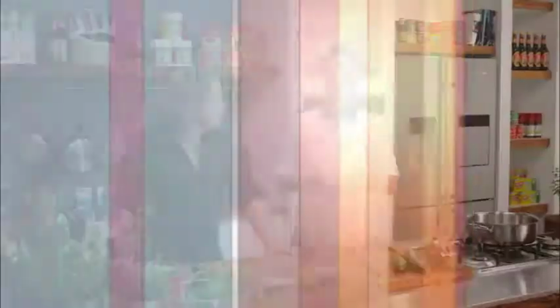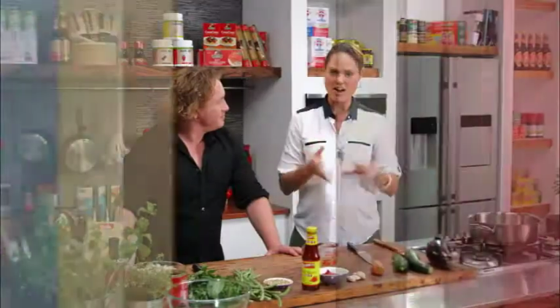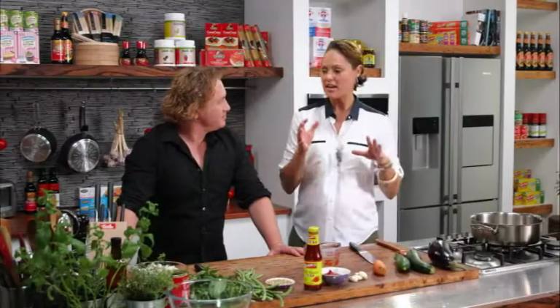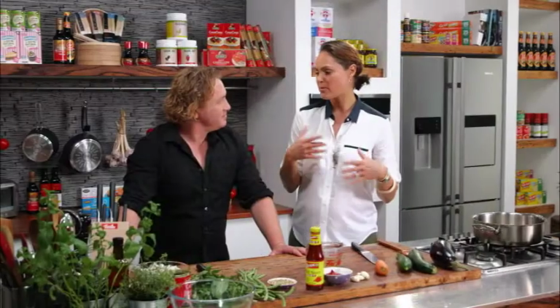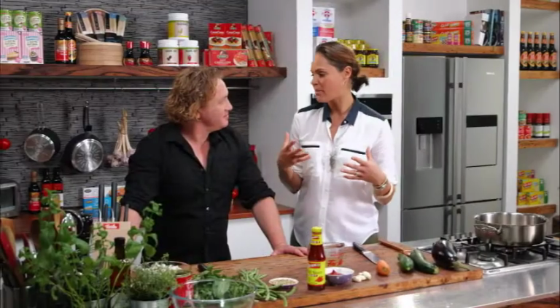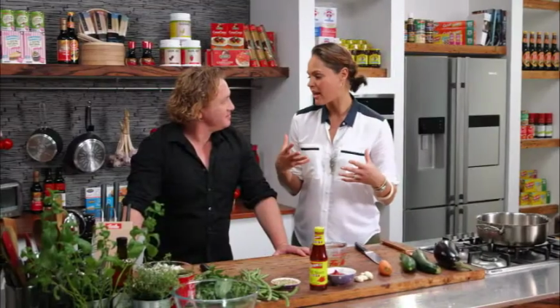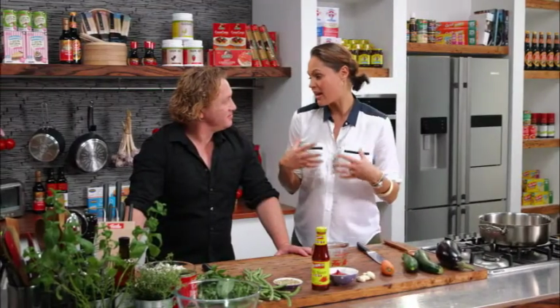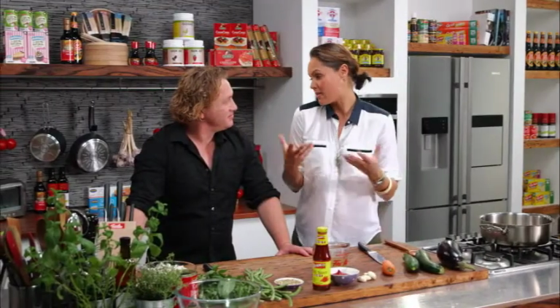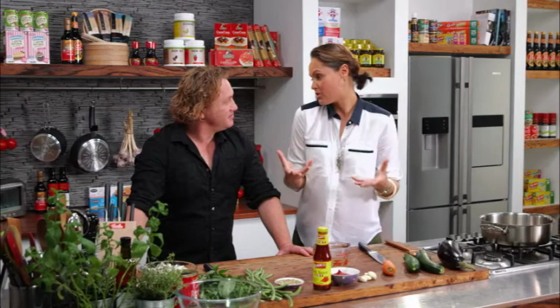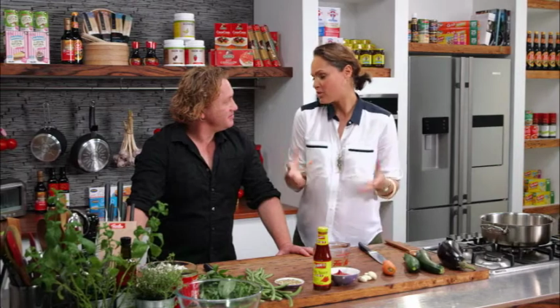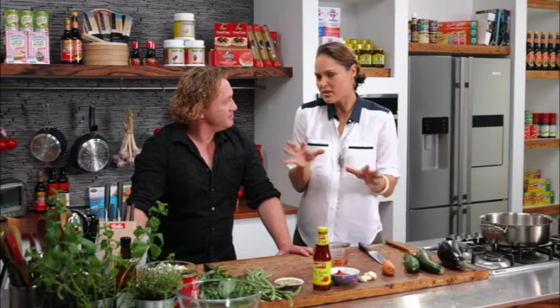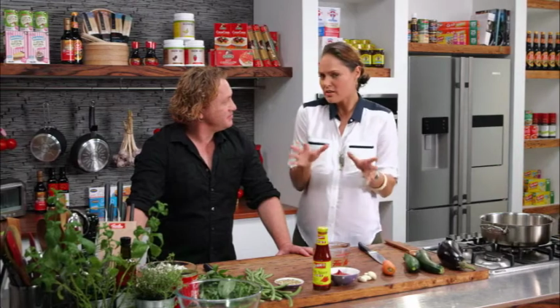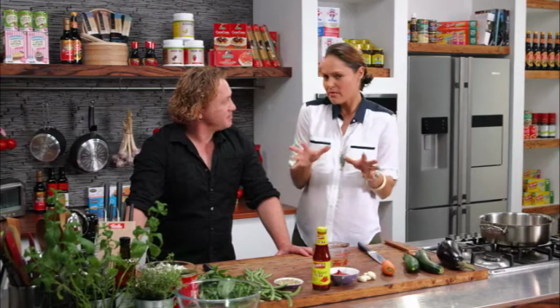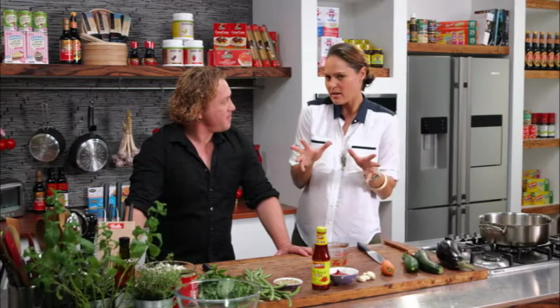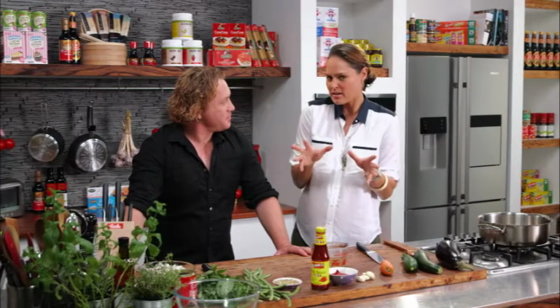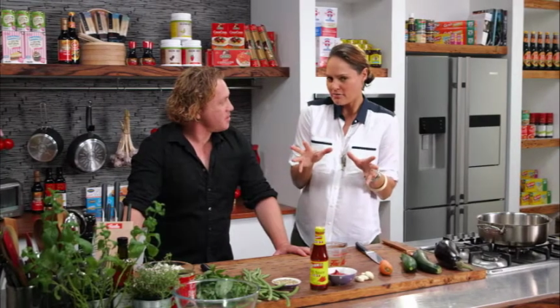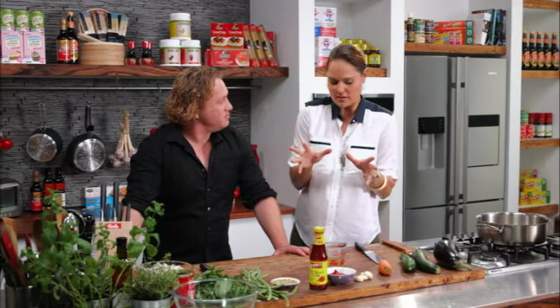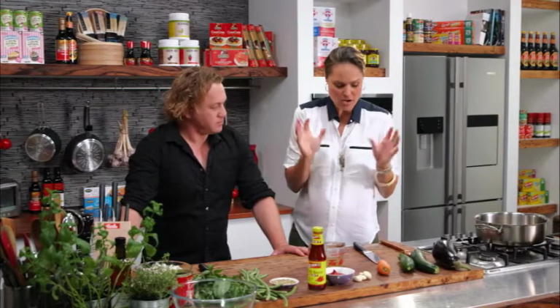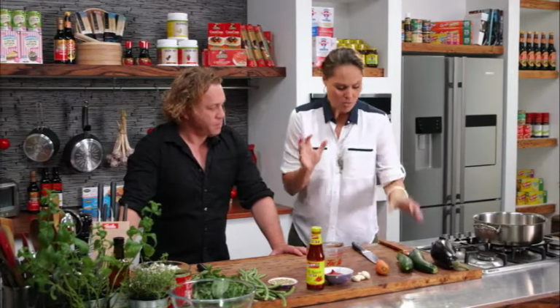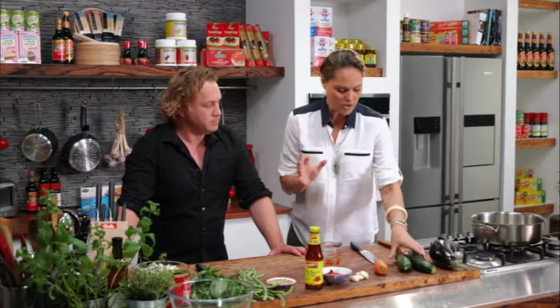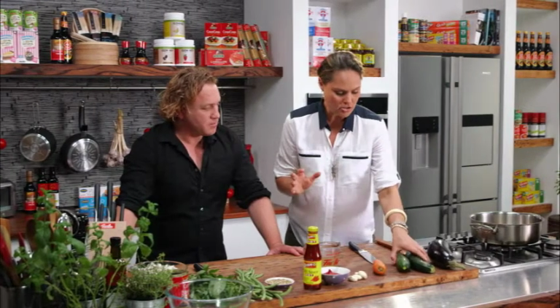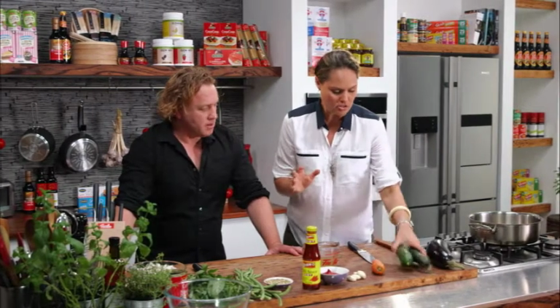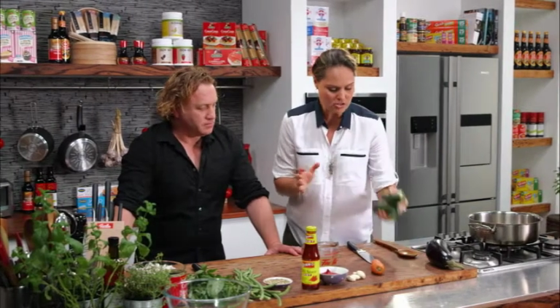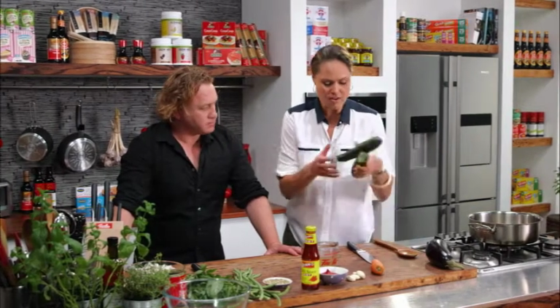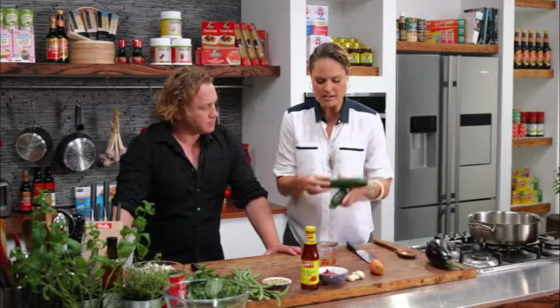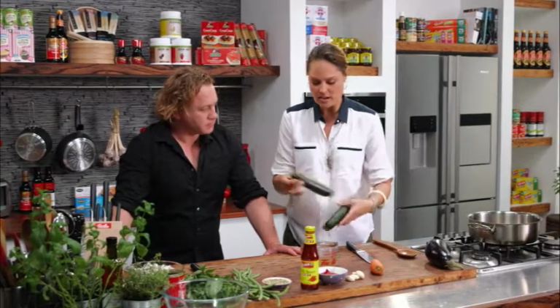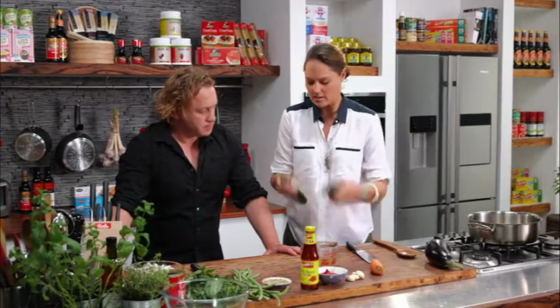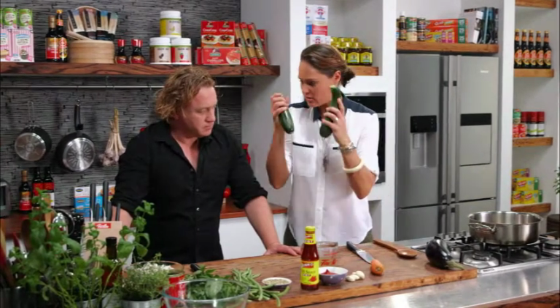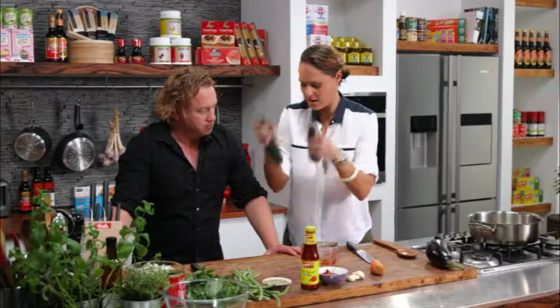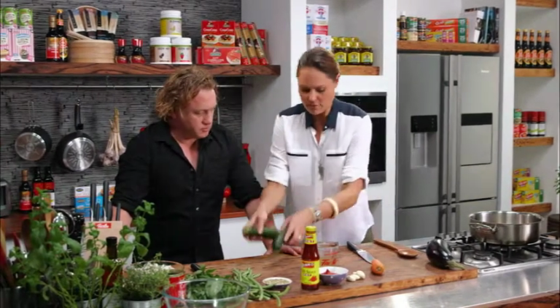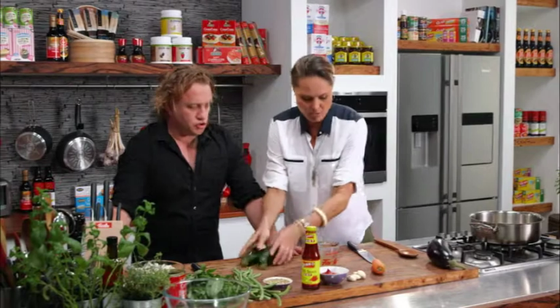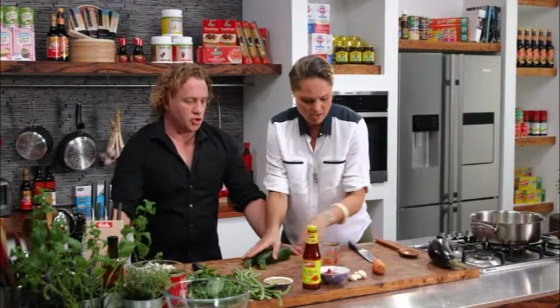Now, Adrian, I'm going to make an eggplant stew. It's got a little bit of a Middle Eastern feel. What I'll get you to do is just finely dice the zucchini for me.